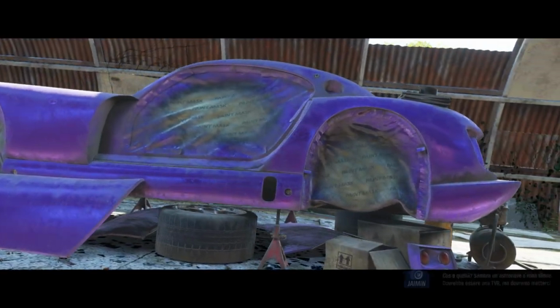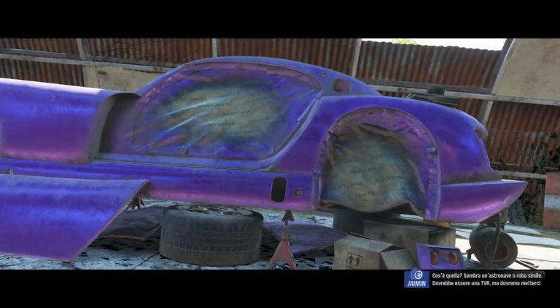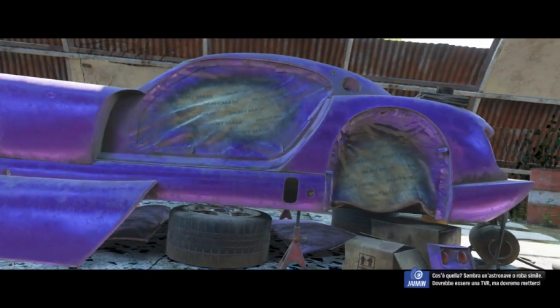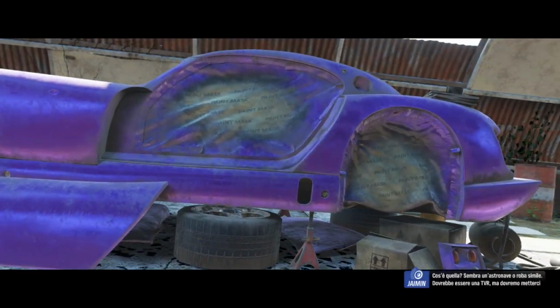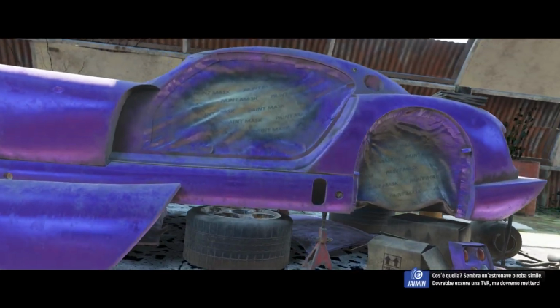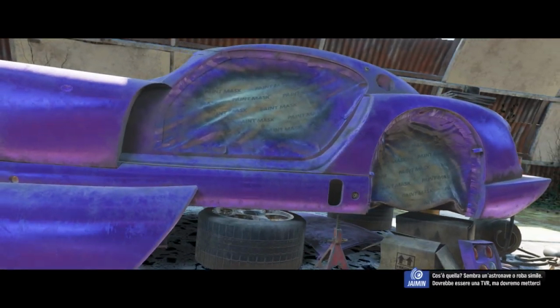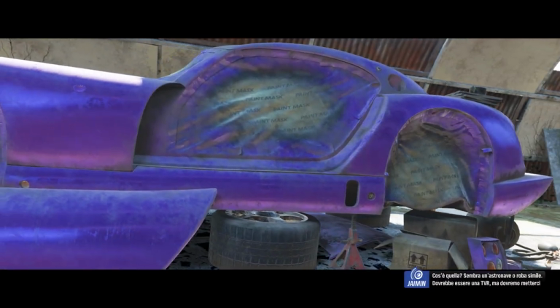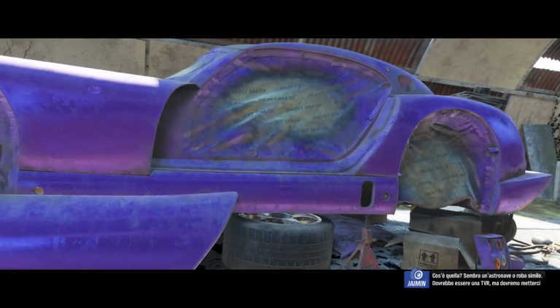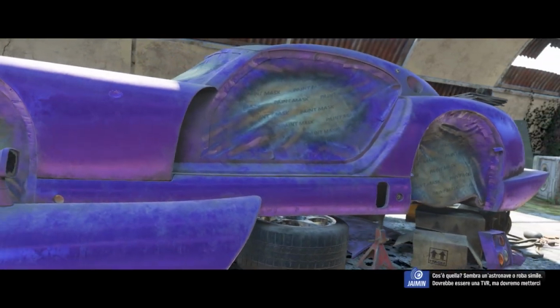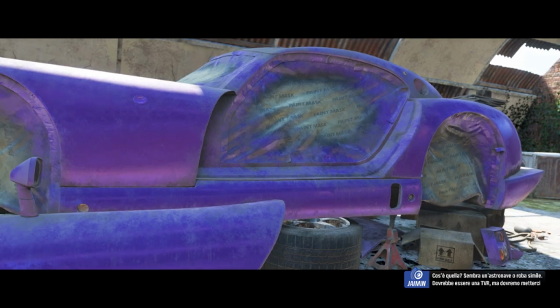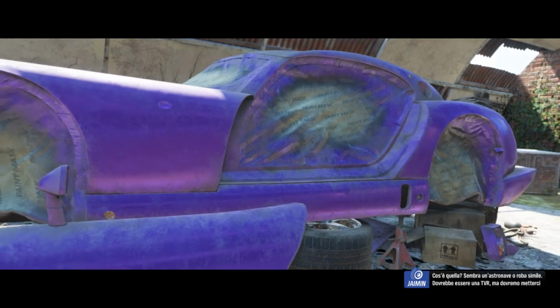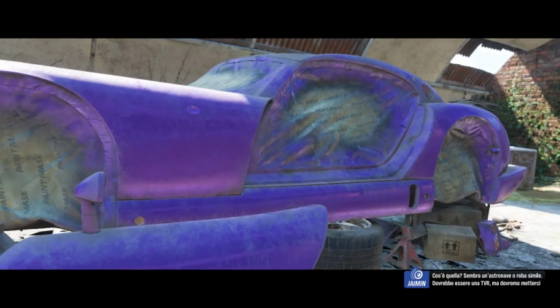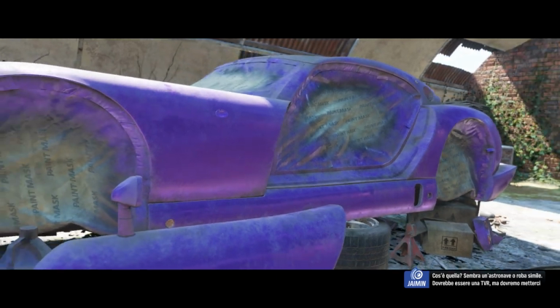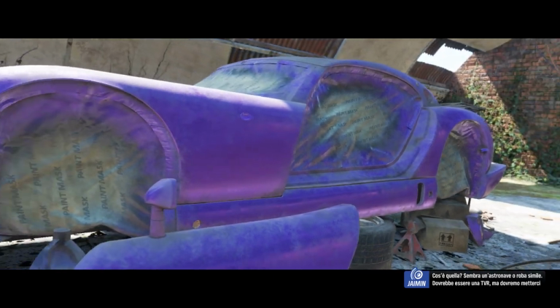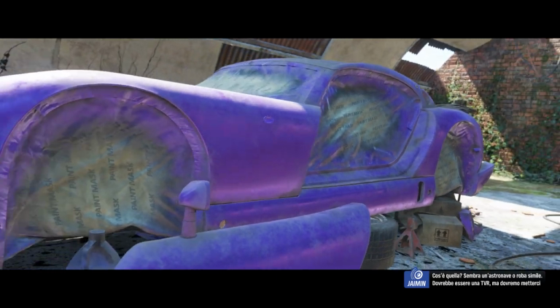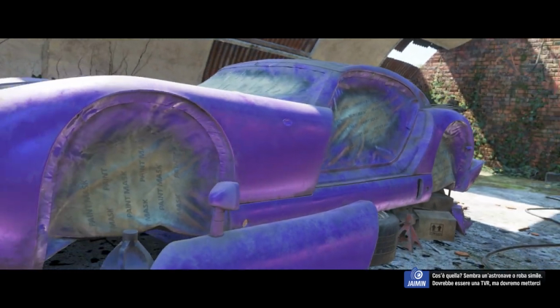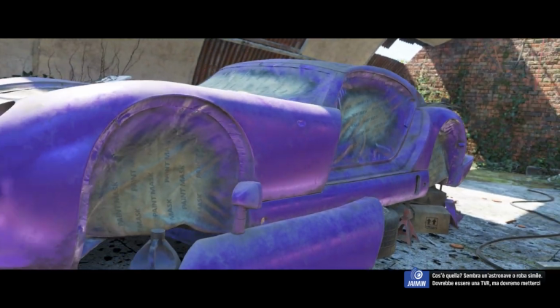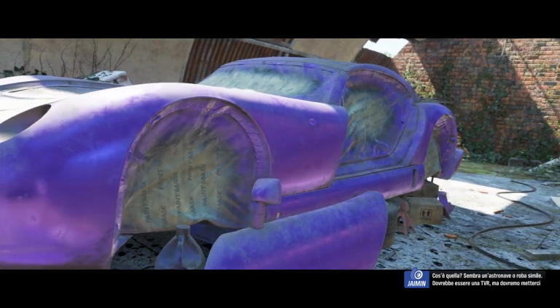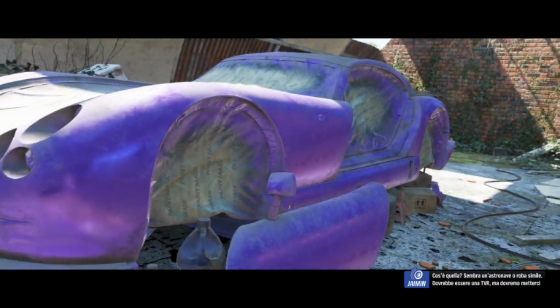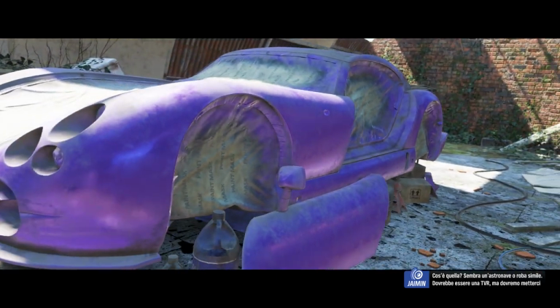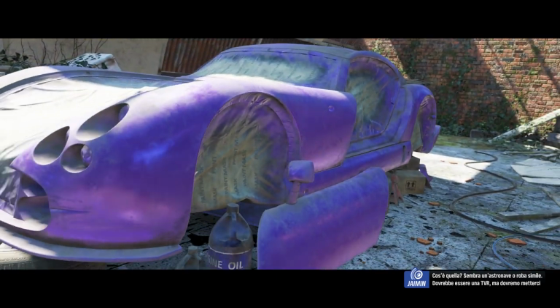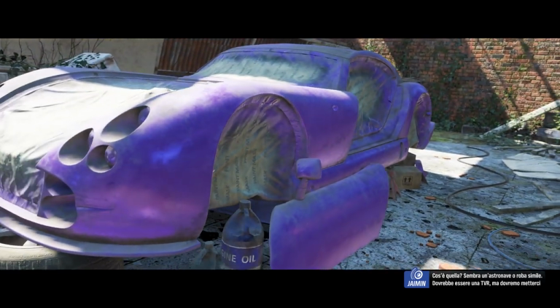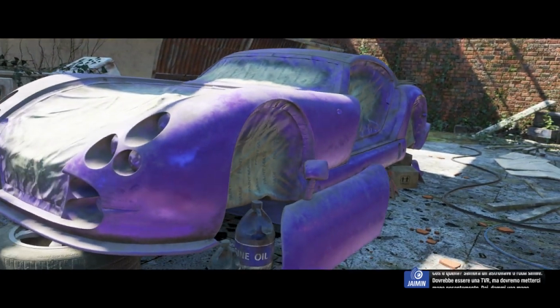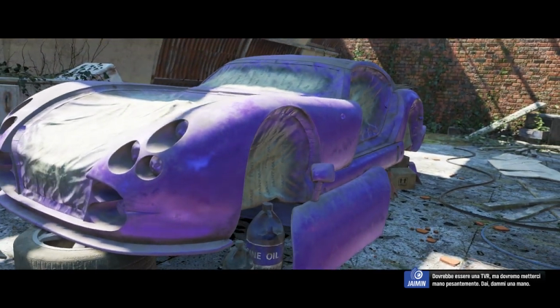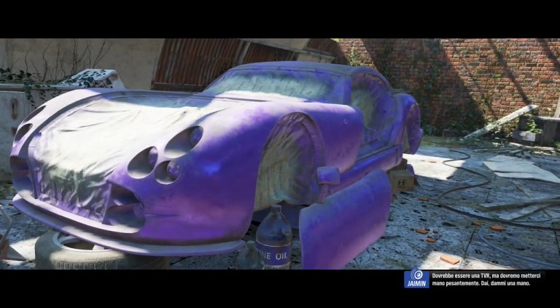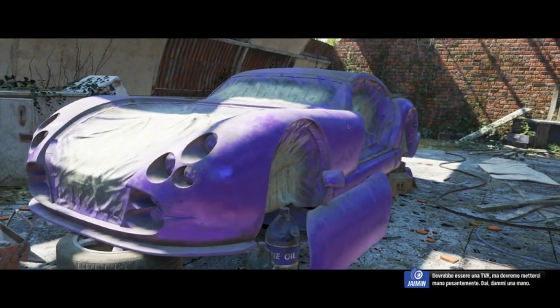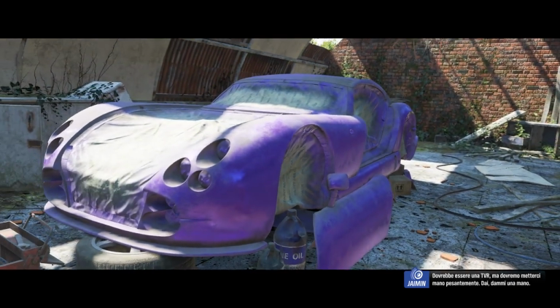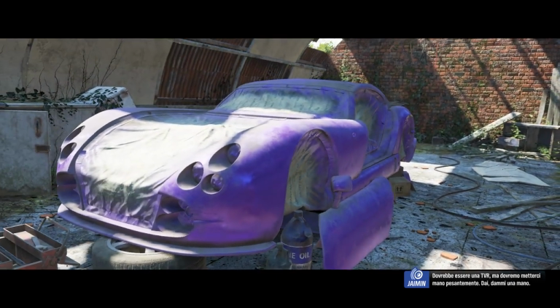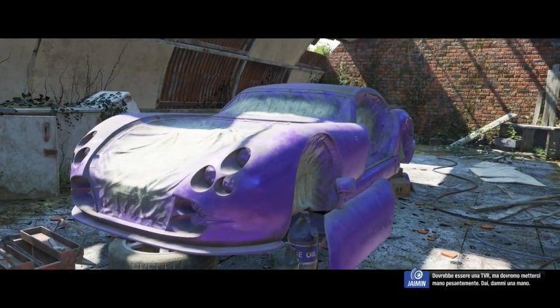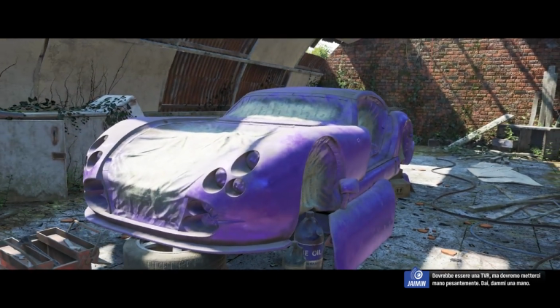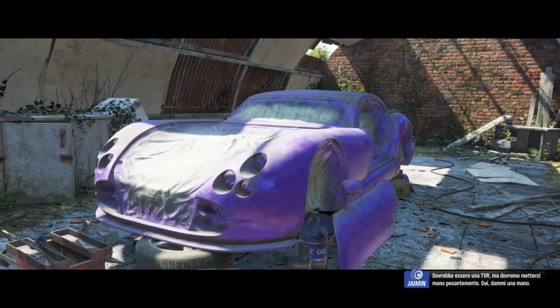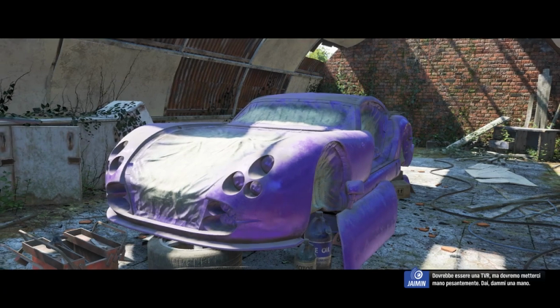What is that thing? Looks like a spaceship or something. I think it's a TVR, but we'll have to get it back and put it together again. Give me a hand.